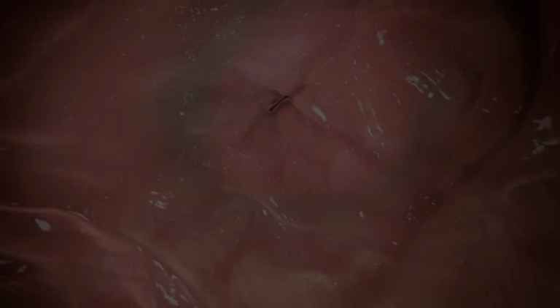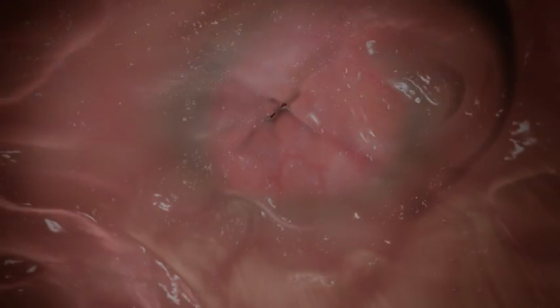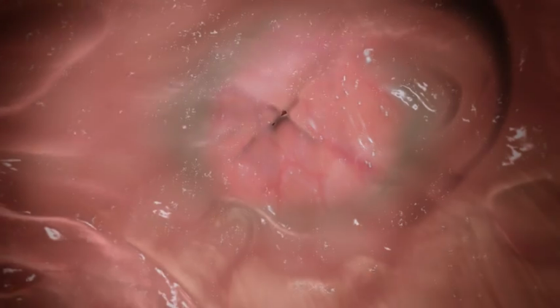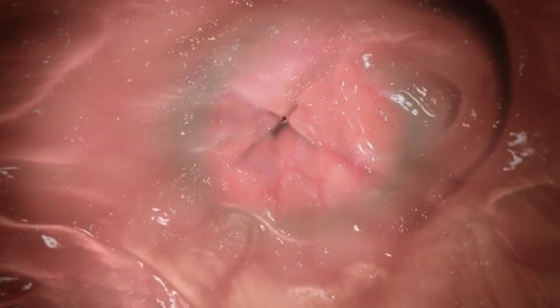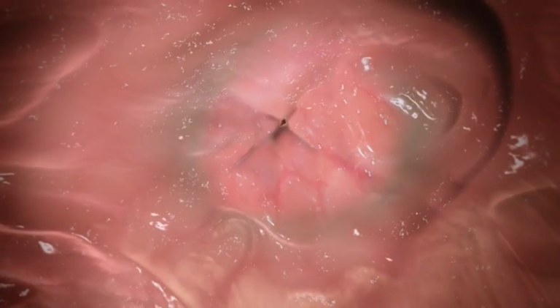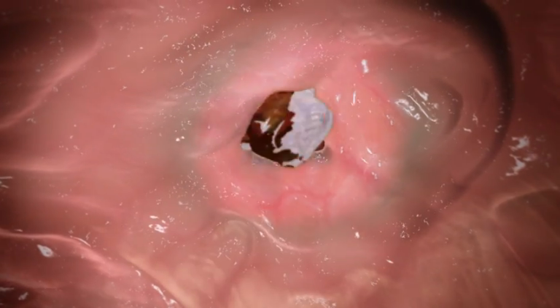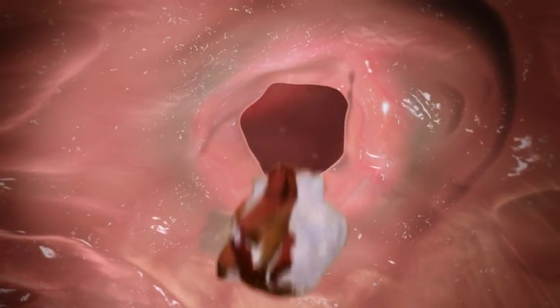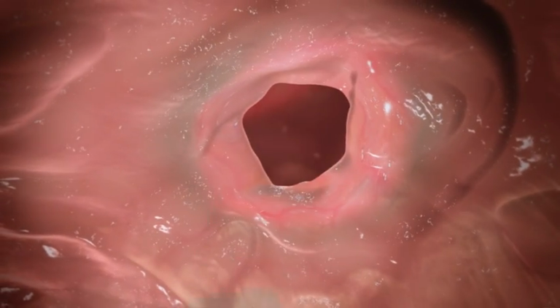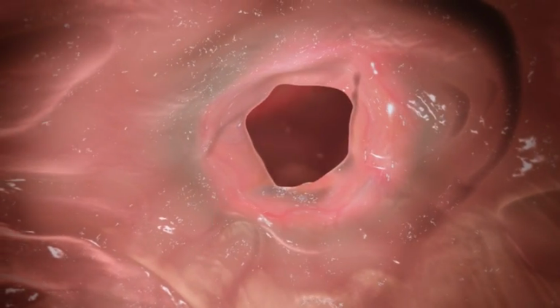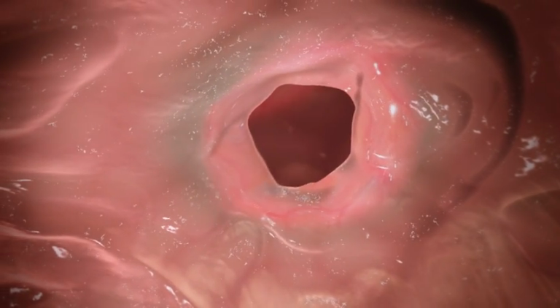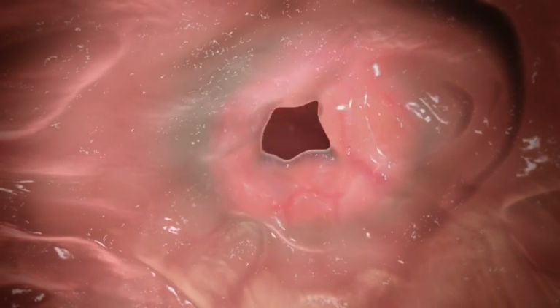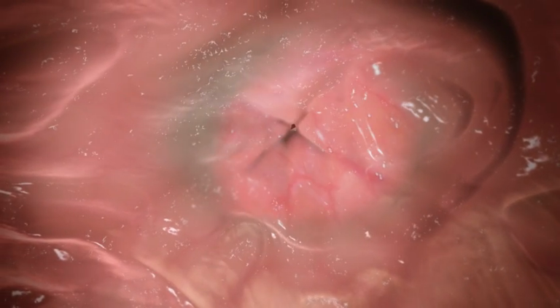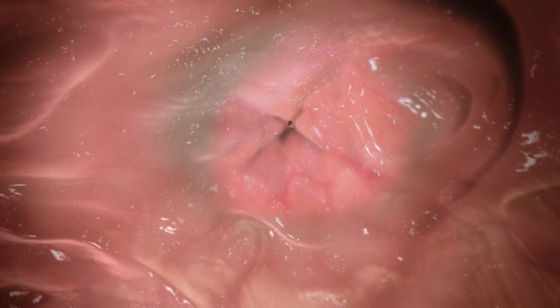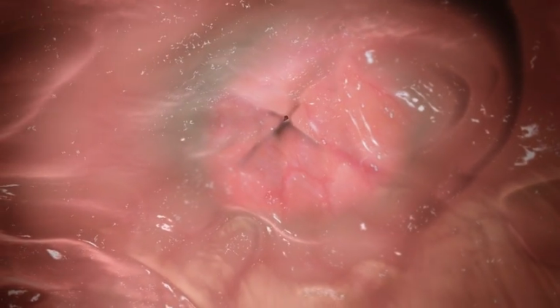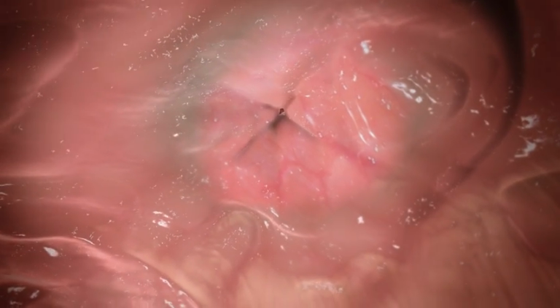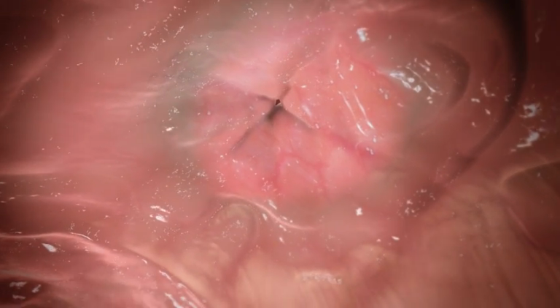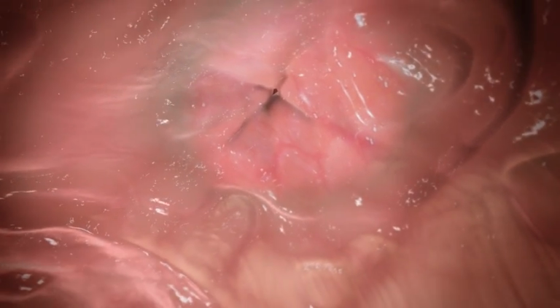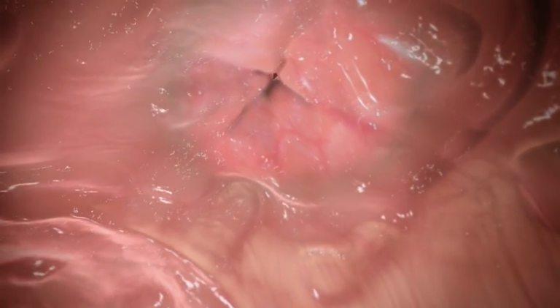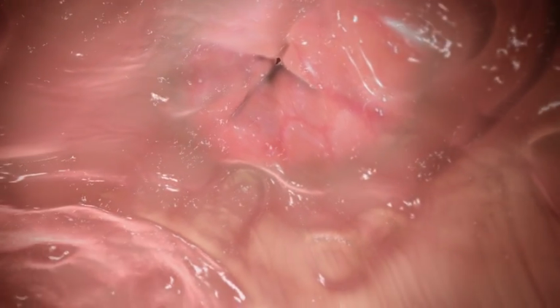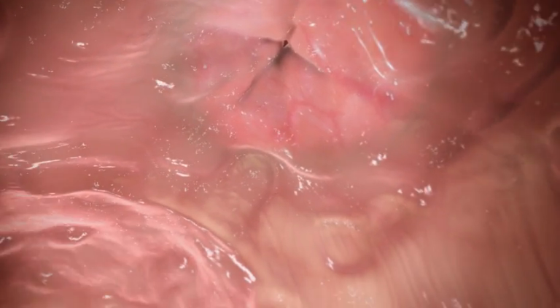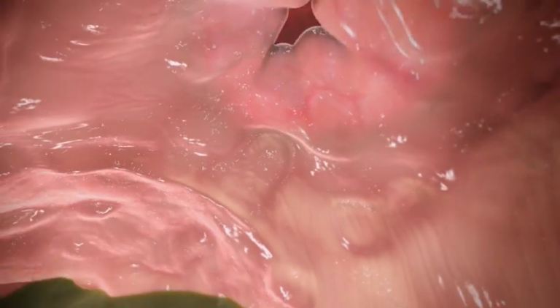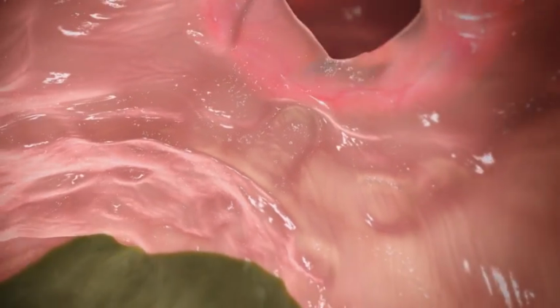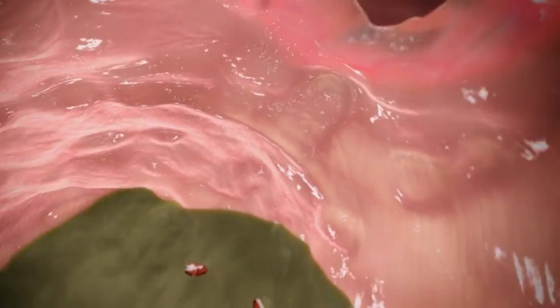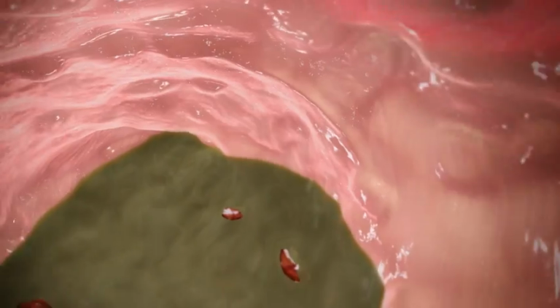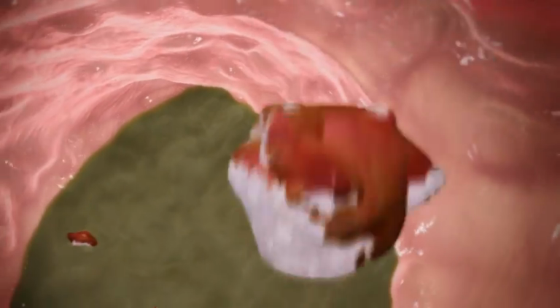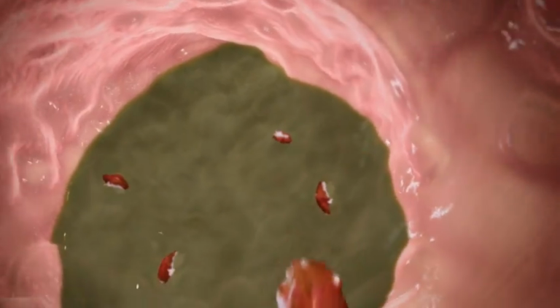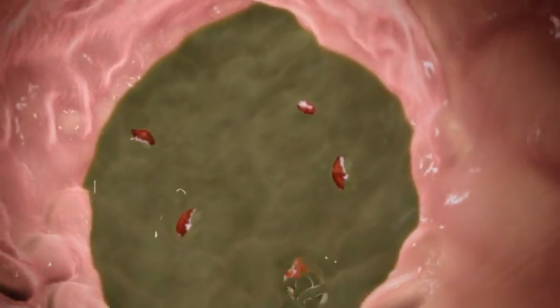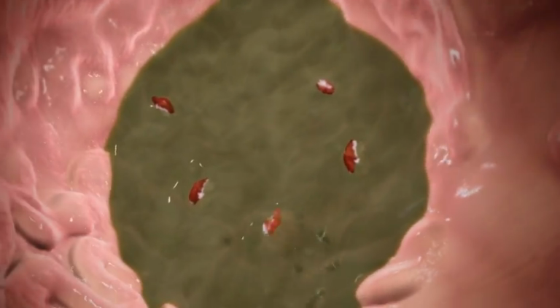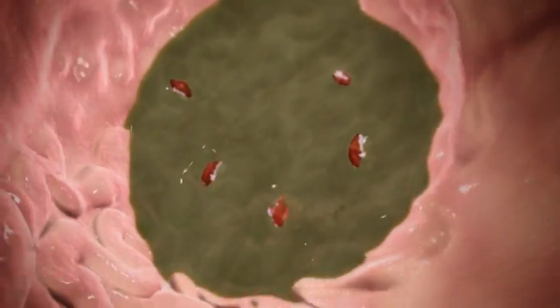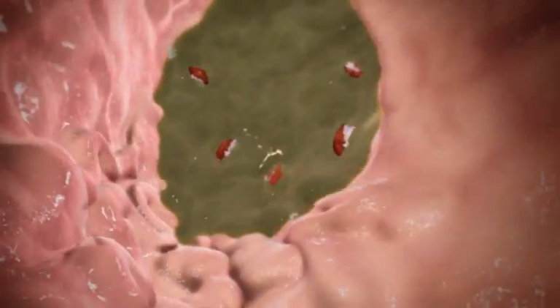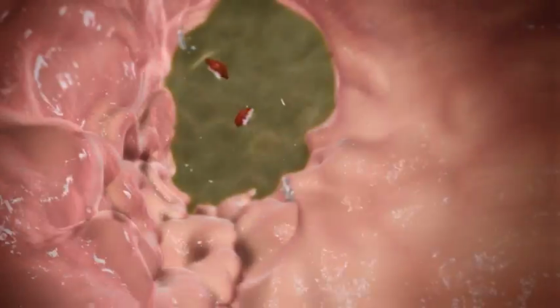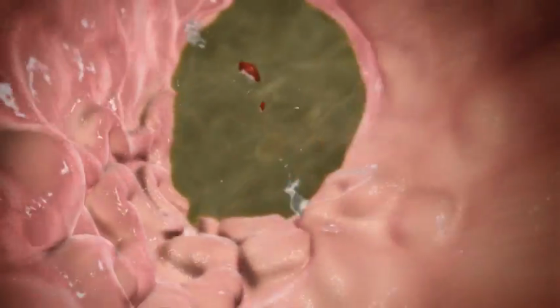Next, the food enters the stomach, where it's showered in gastric juices and proteins are digested.